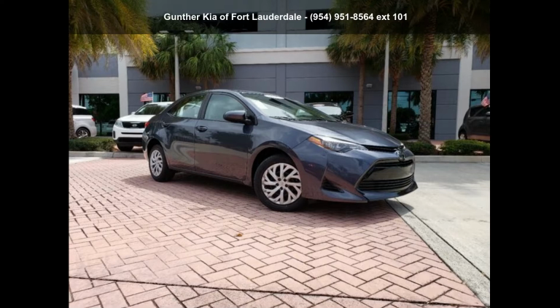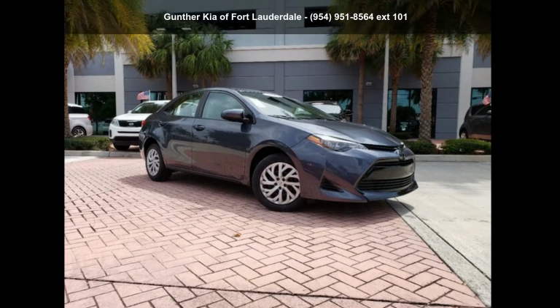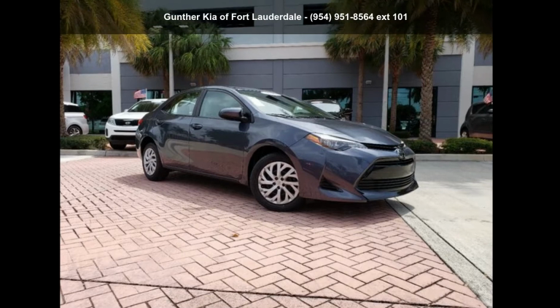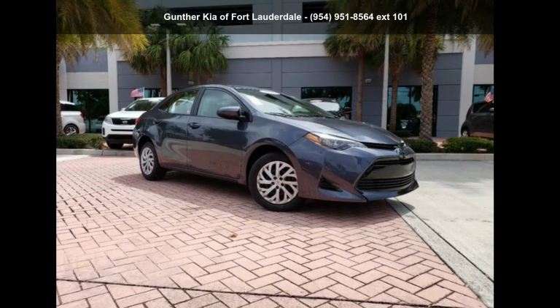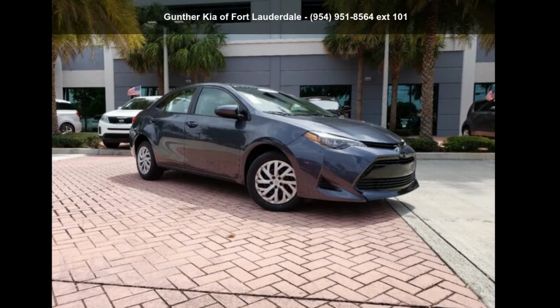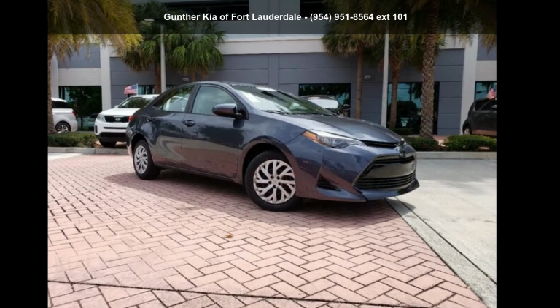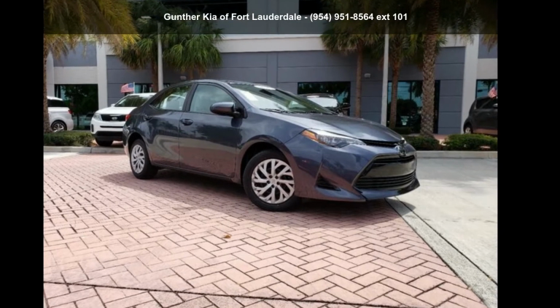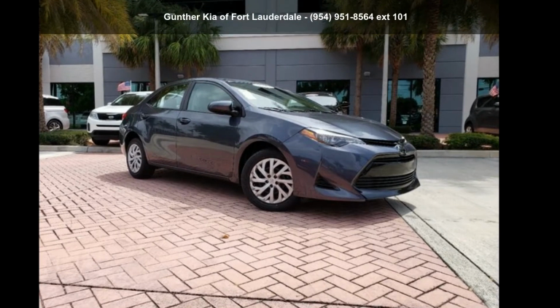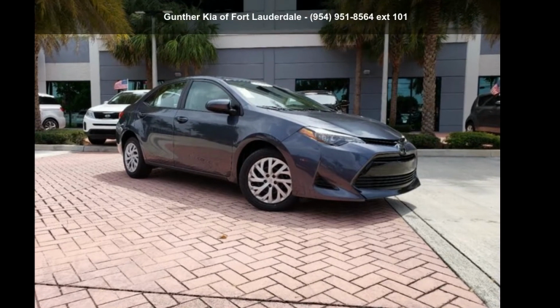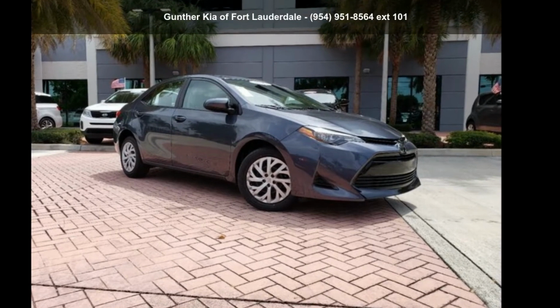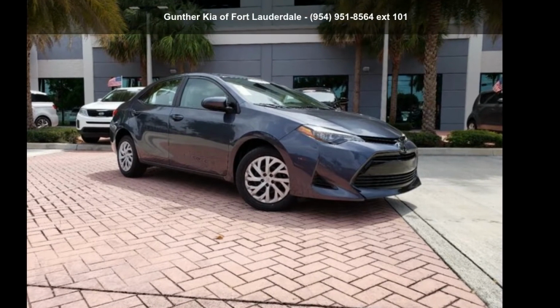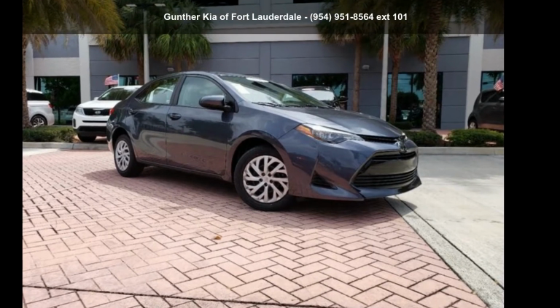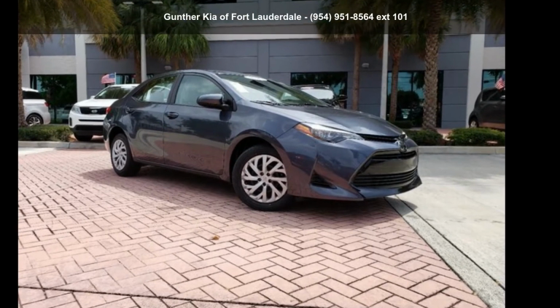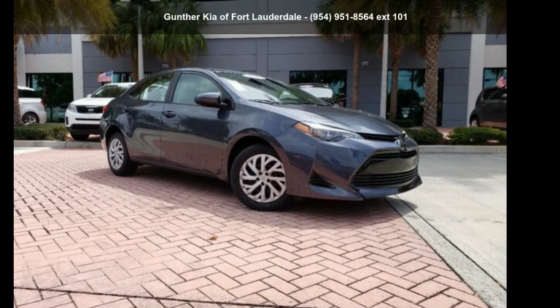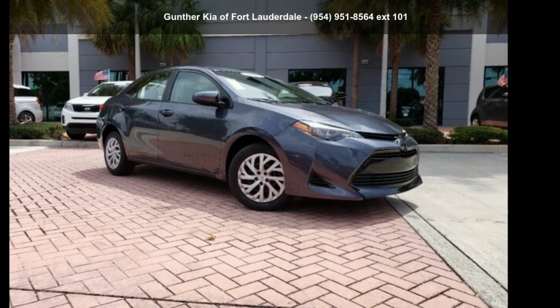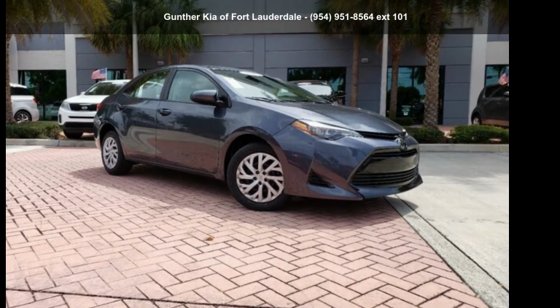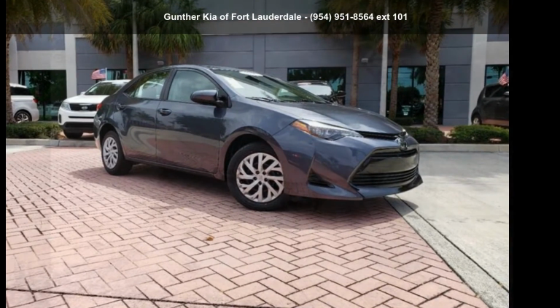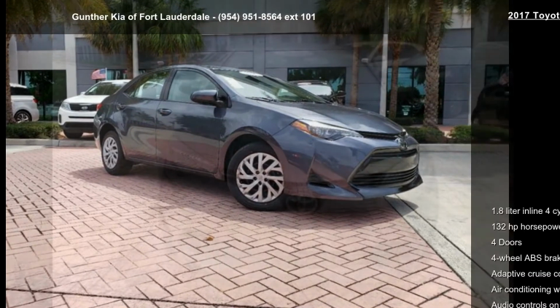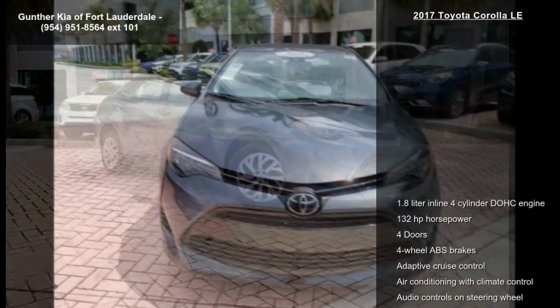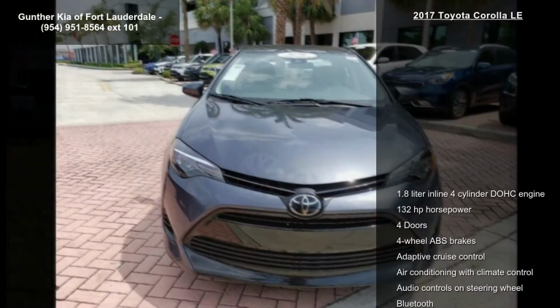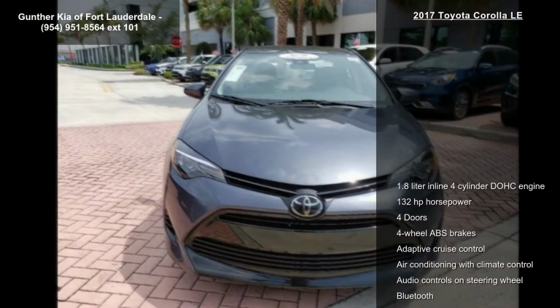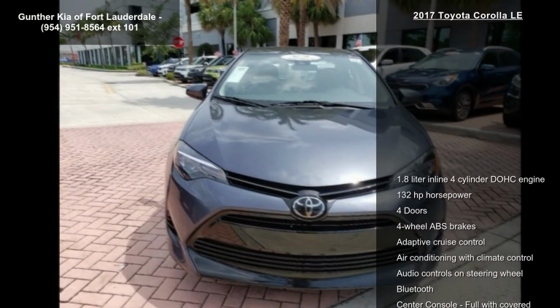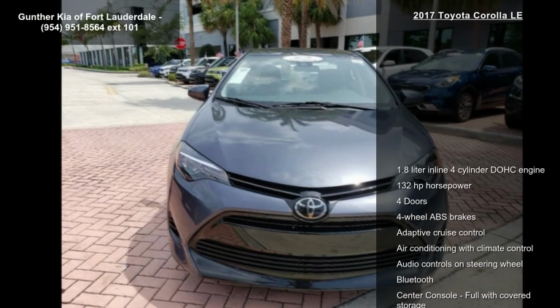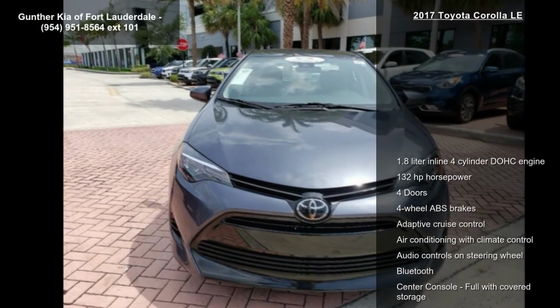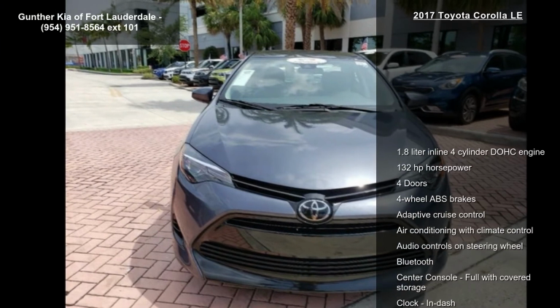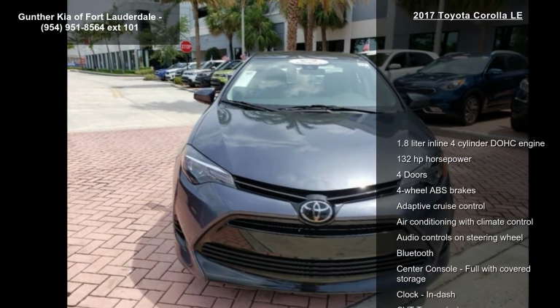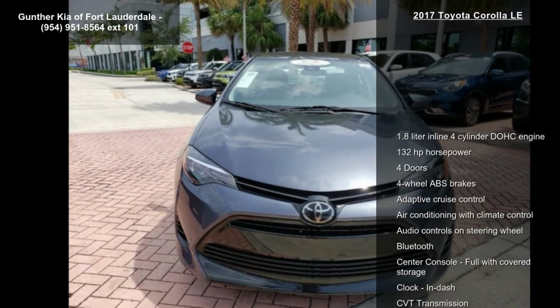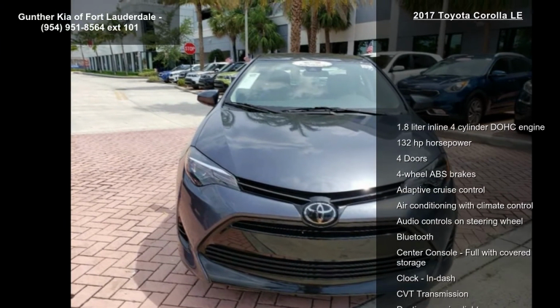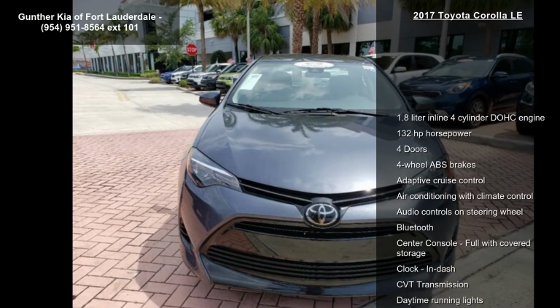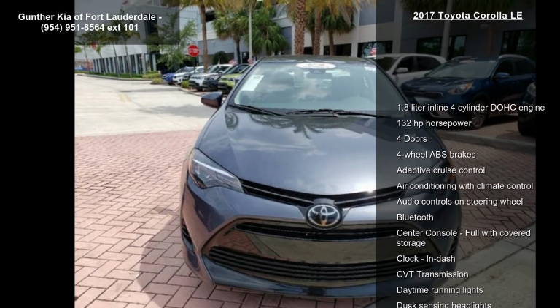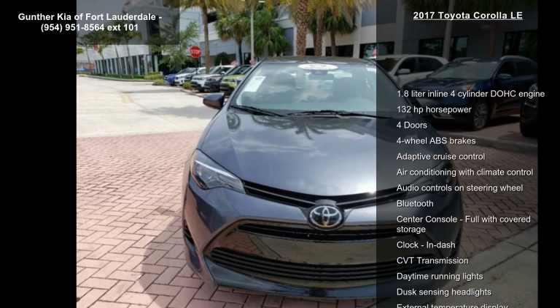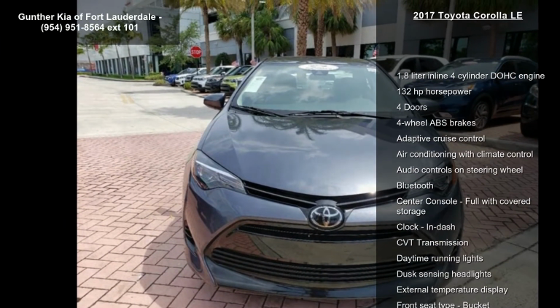Arrive in style with this Toyota 2017 Corolla LE. This may be the set of wheels you've been looking for.